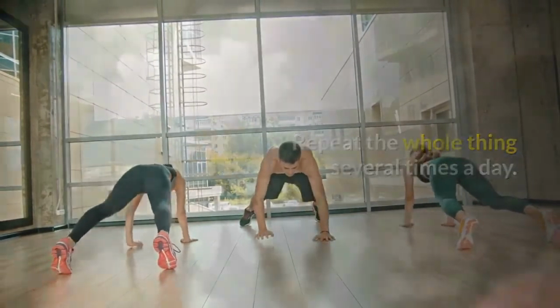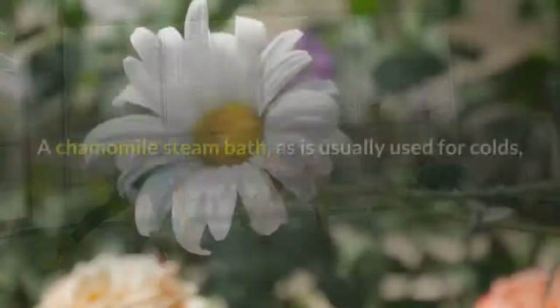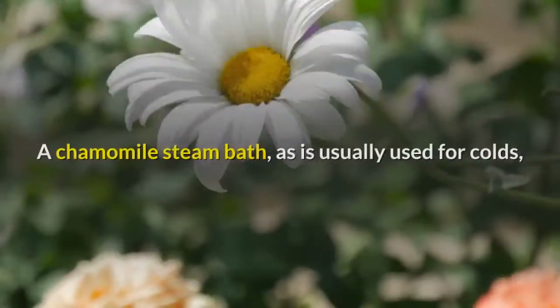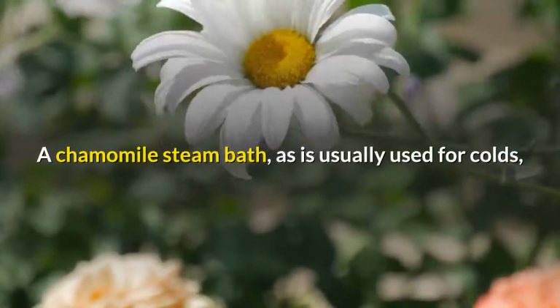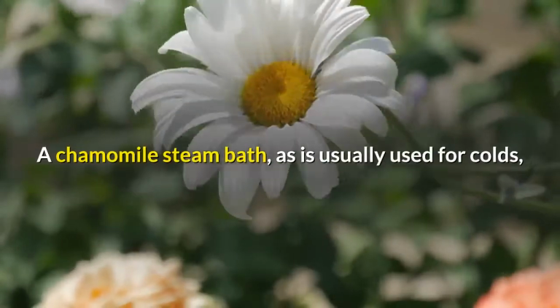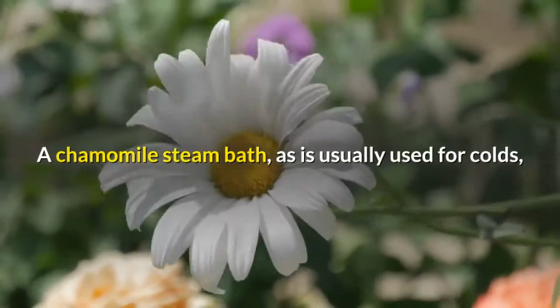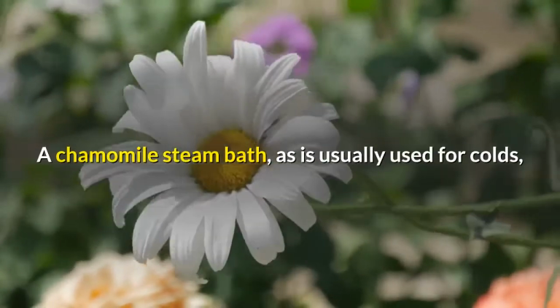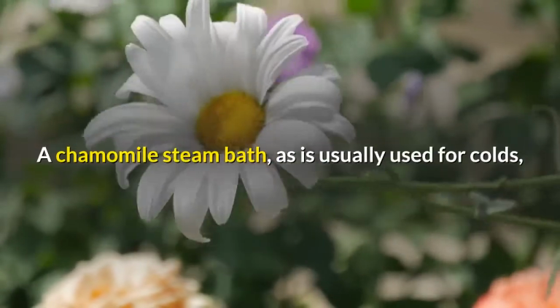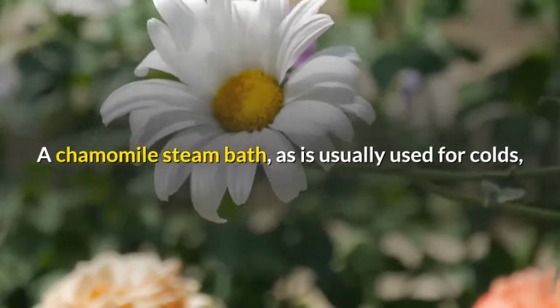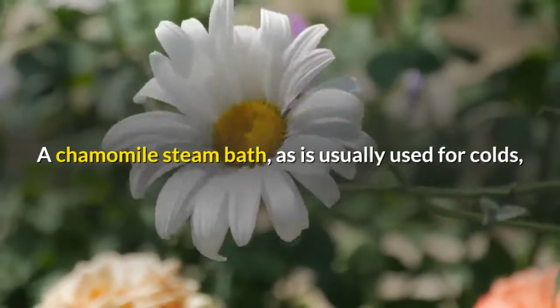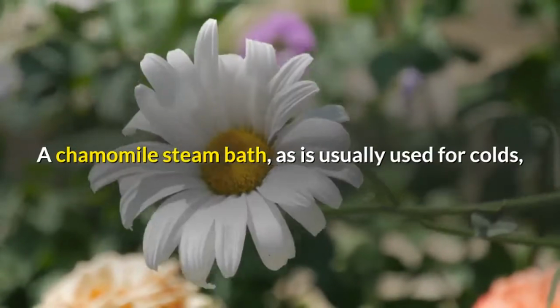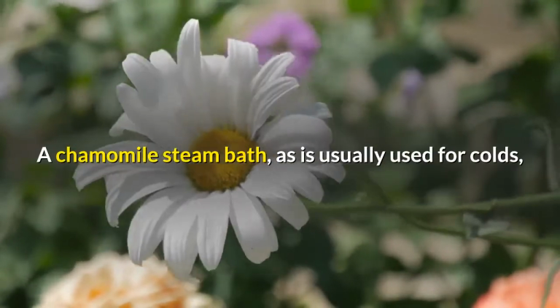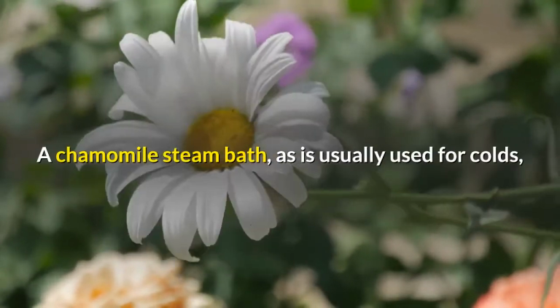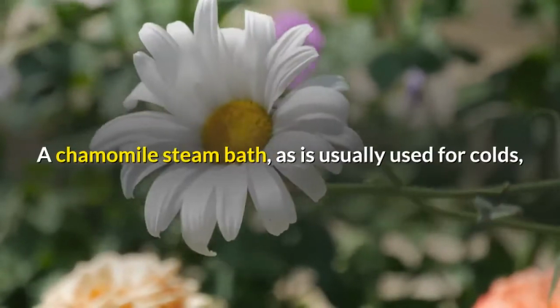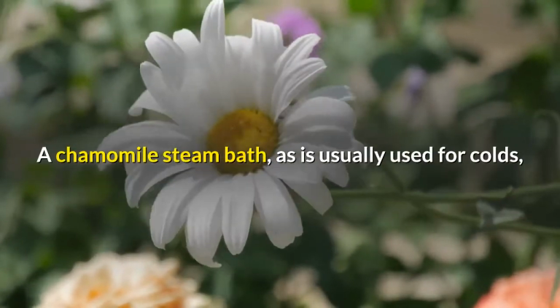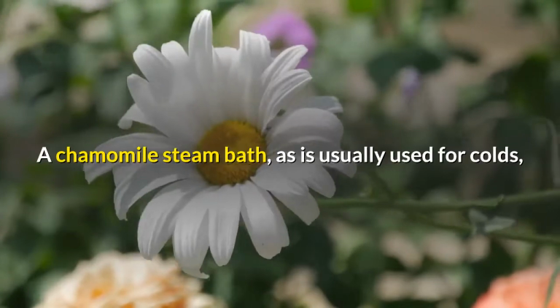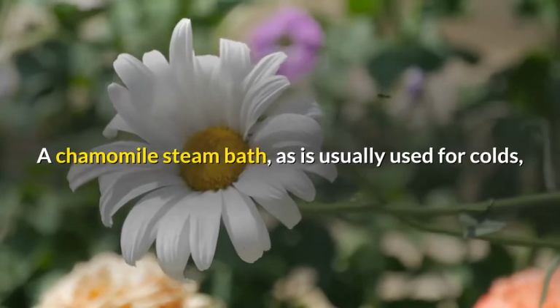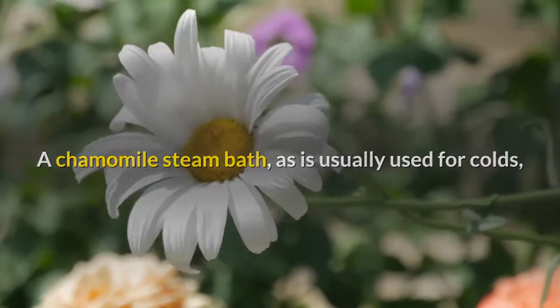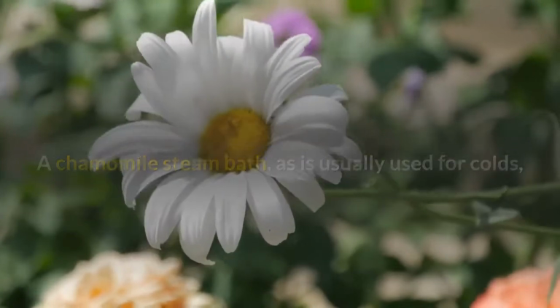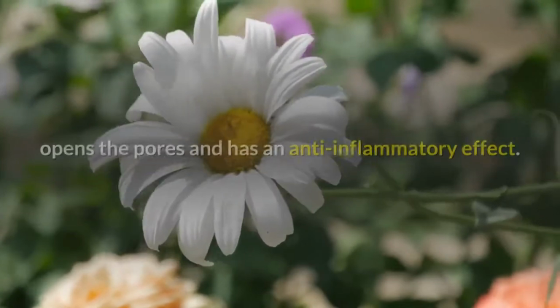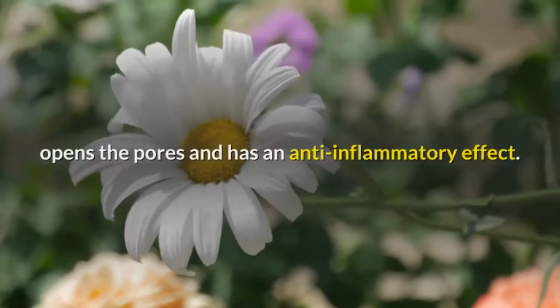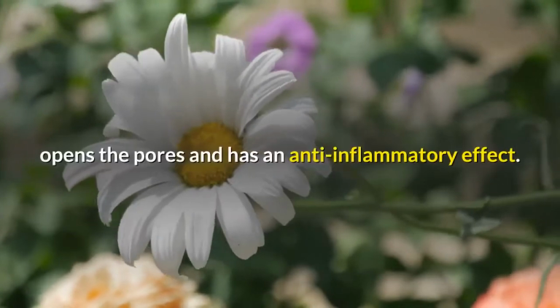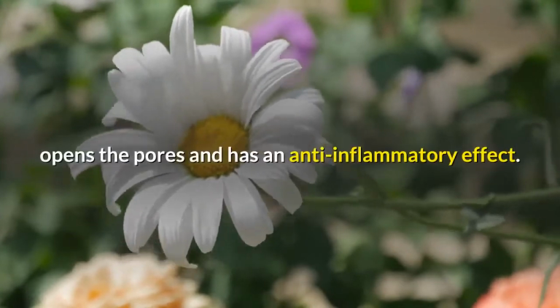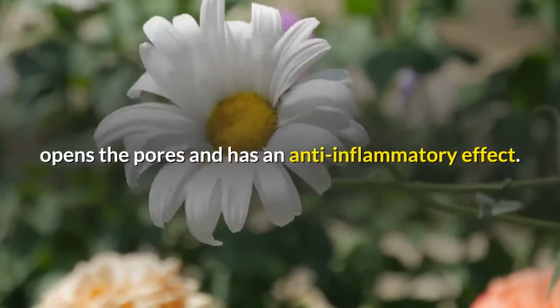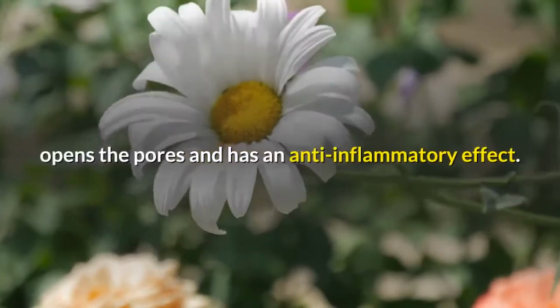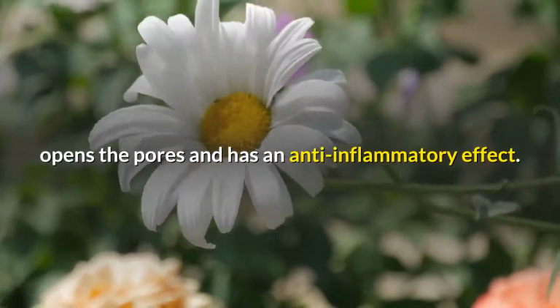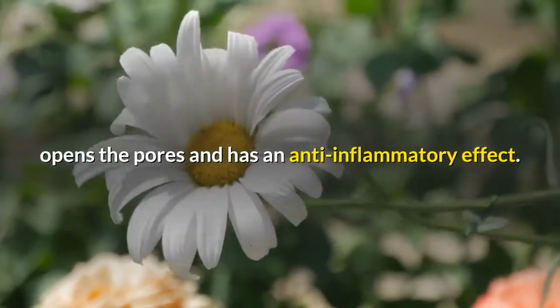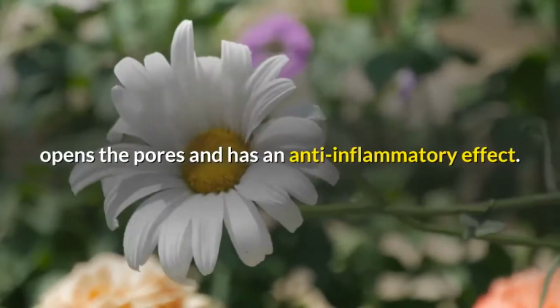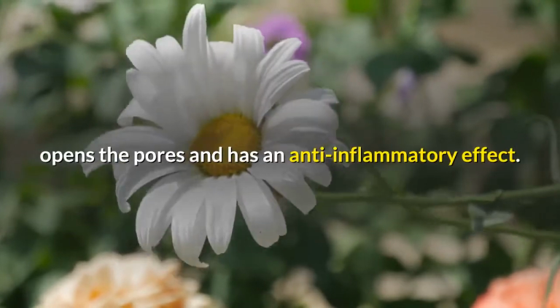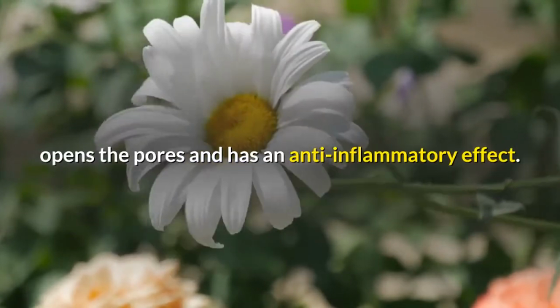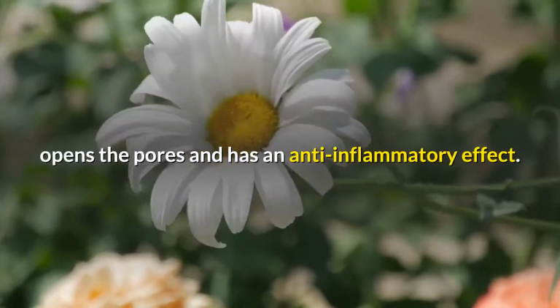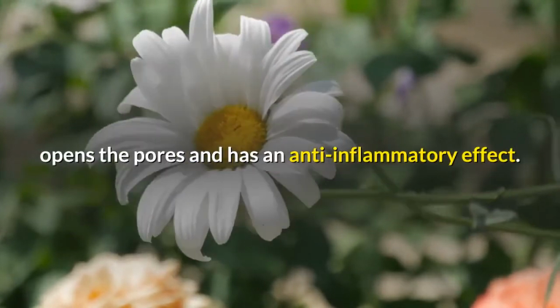A chamomile steam bath, as is usually used for colds, opens the pores and has an anti-inflammatory effect.